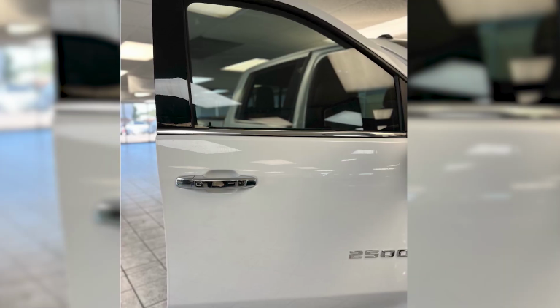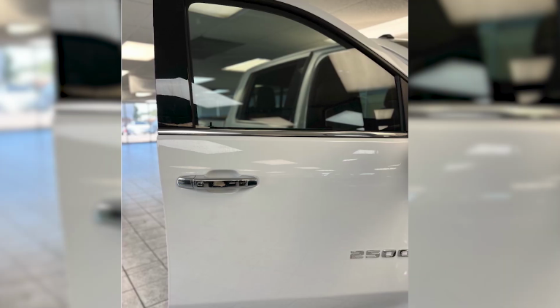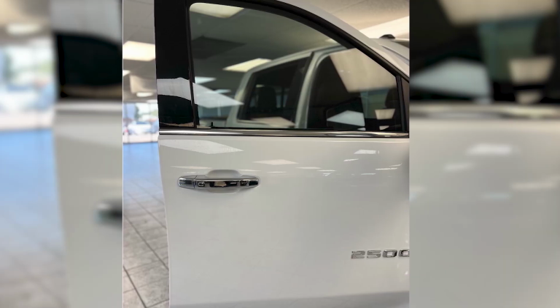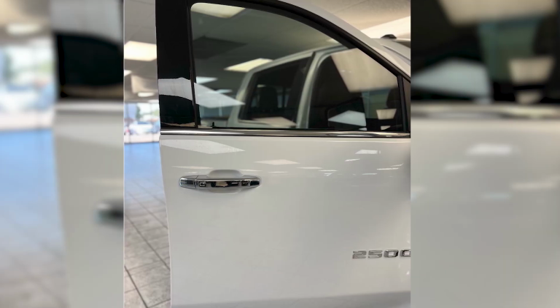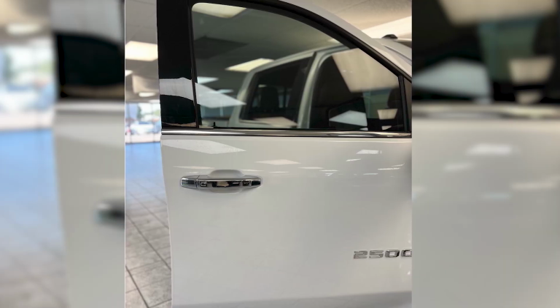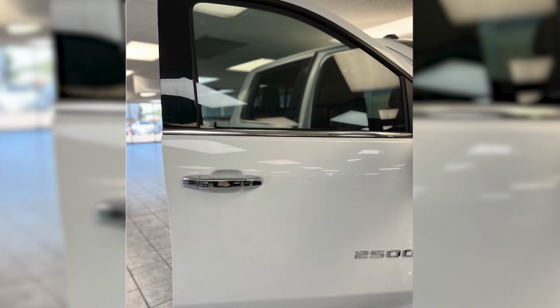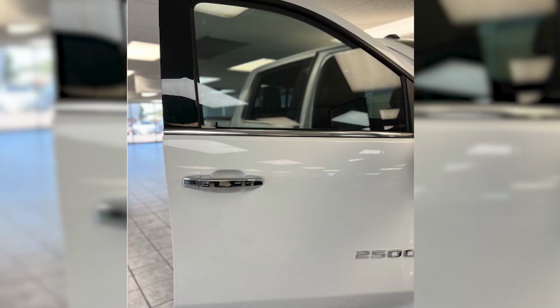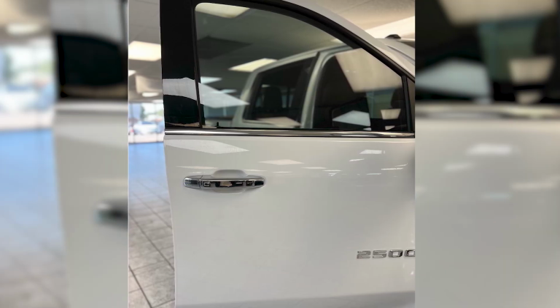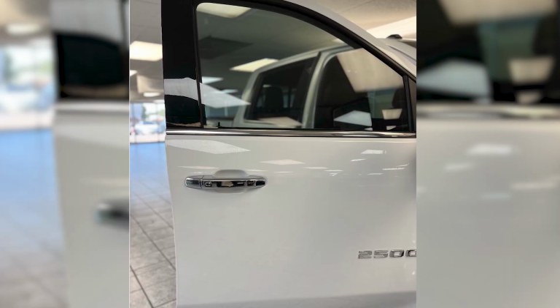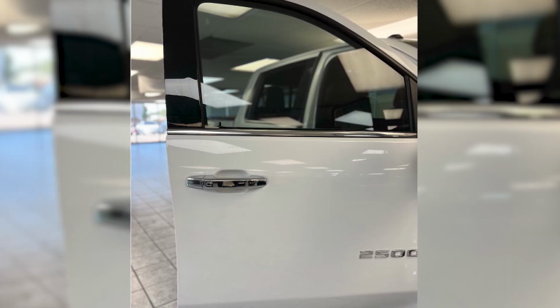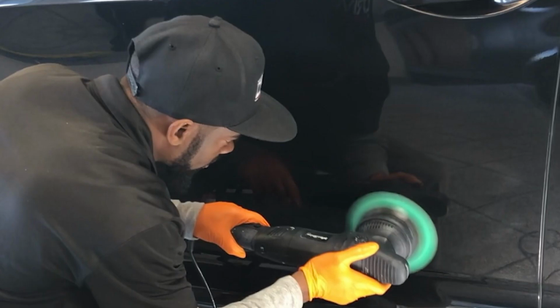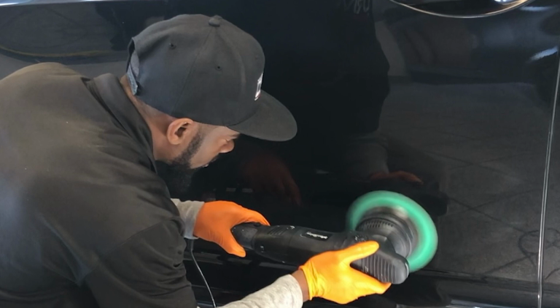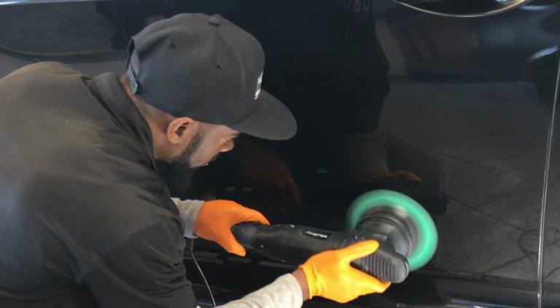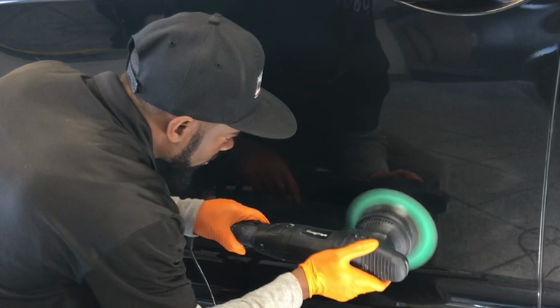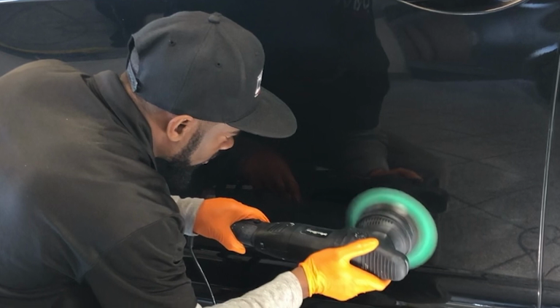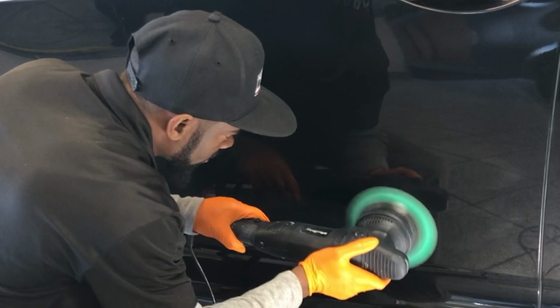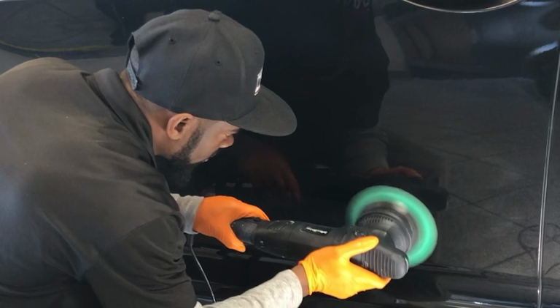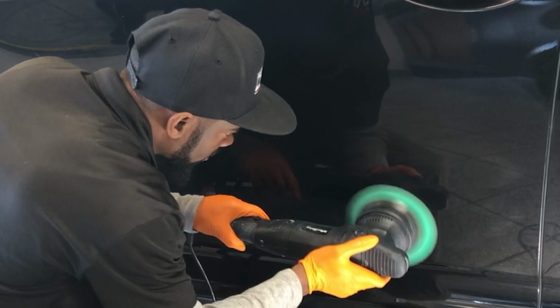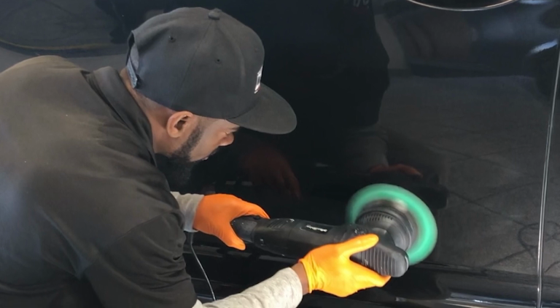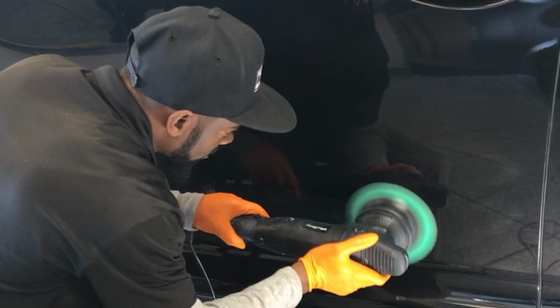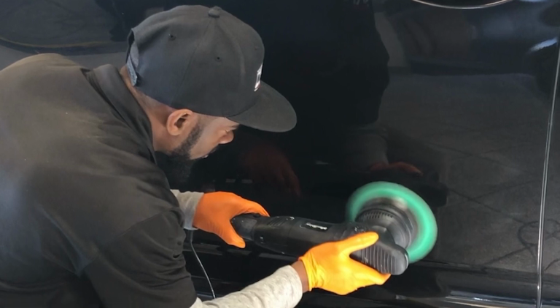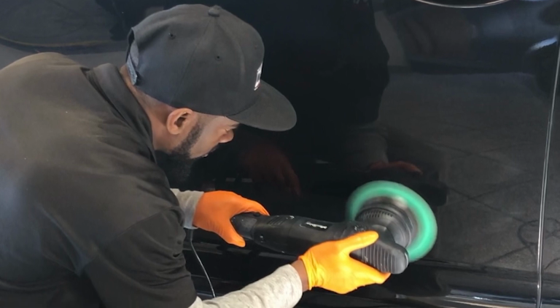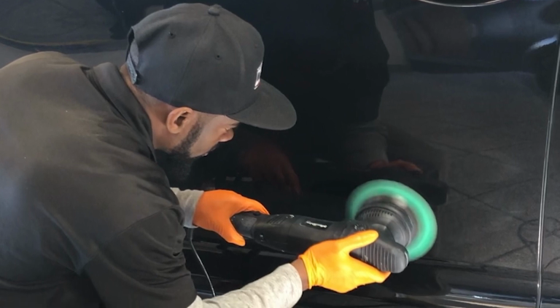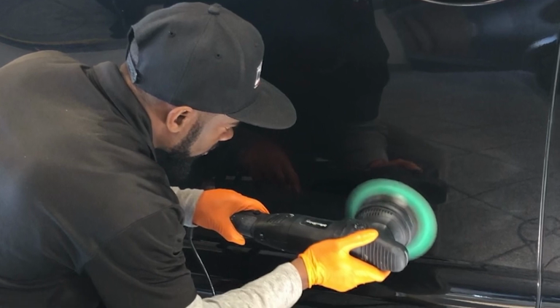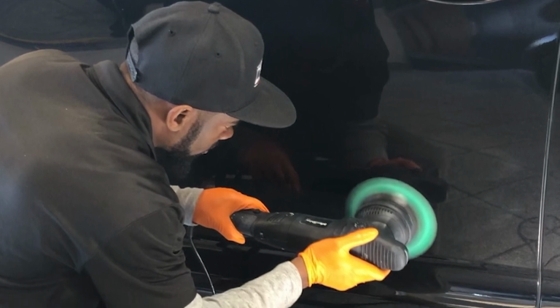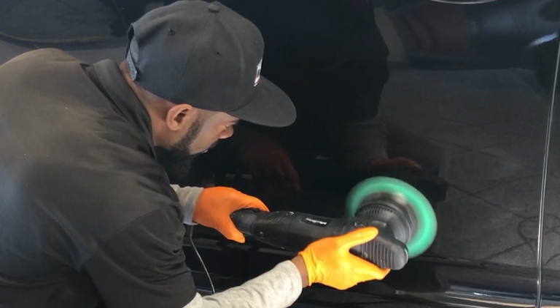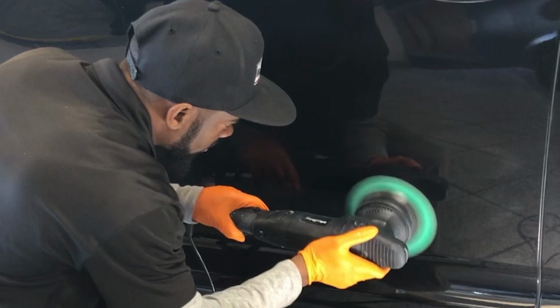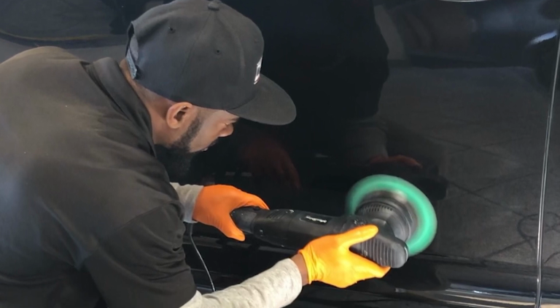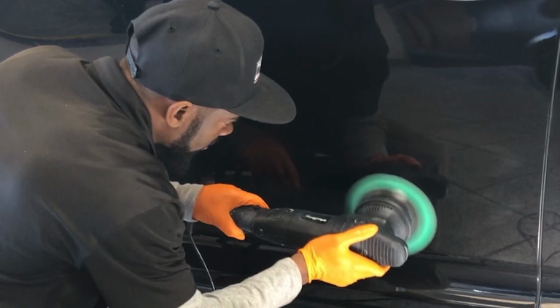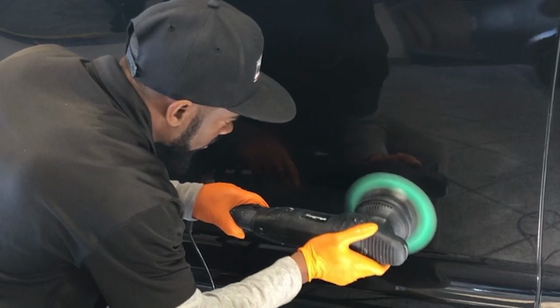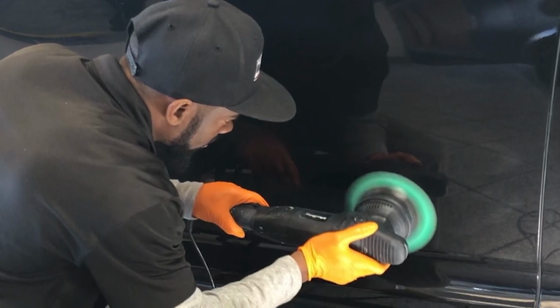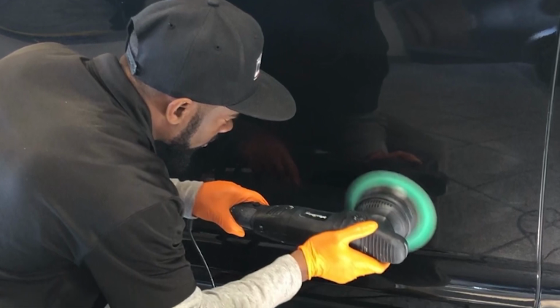If protection is what you're after, we offer a range of window tint options, ceramic and graphene nano coatings, as well as paint protection film.